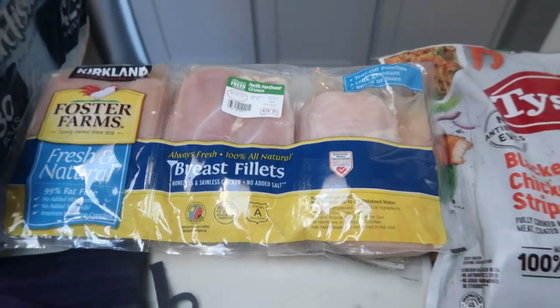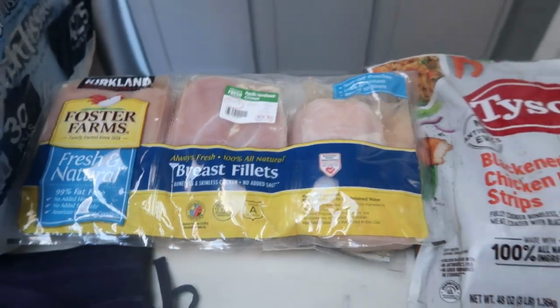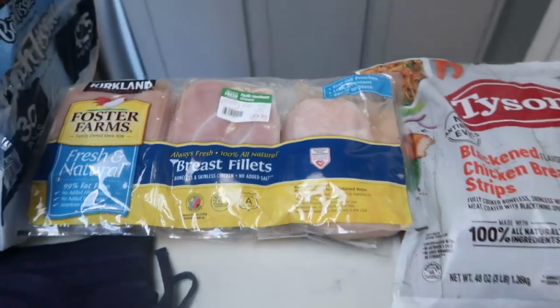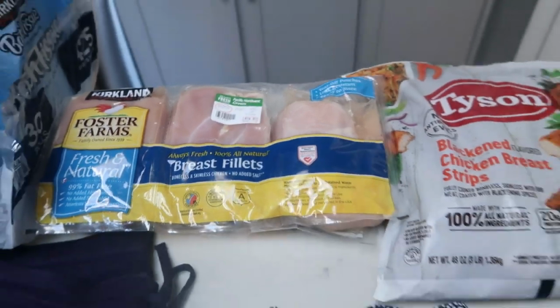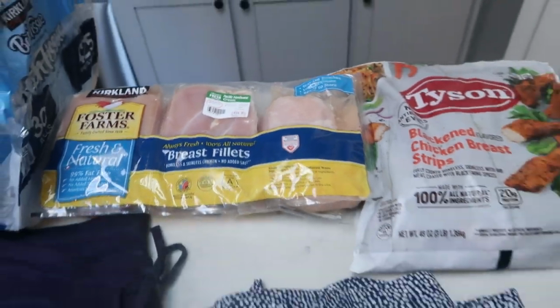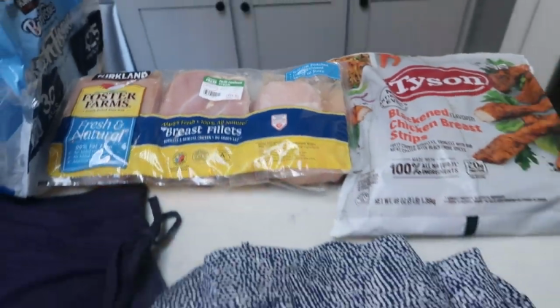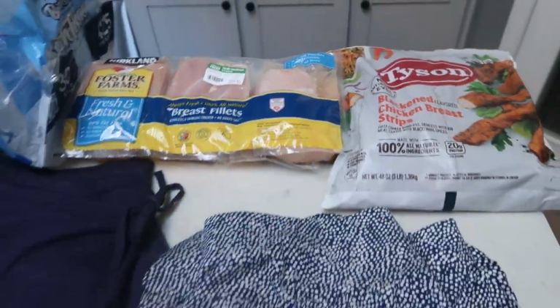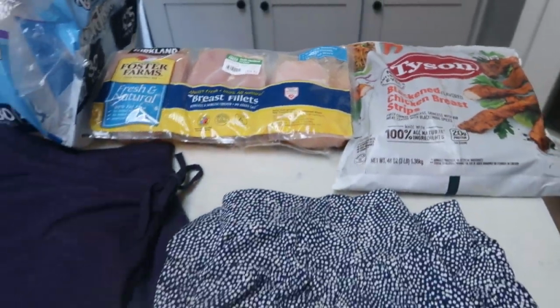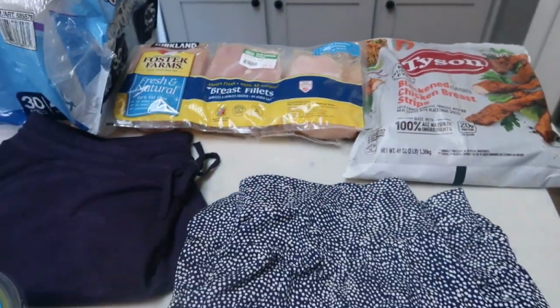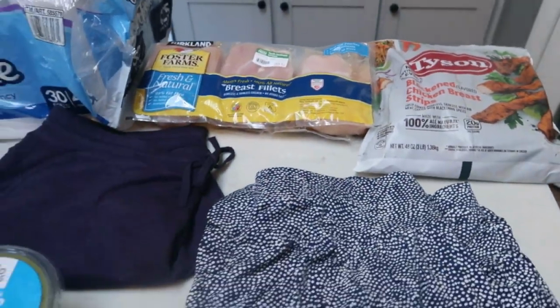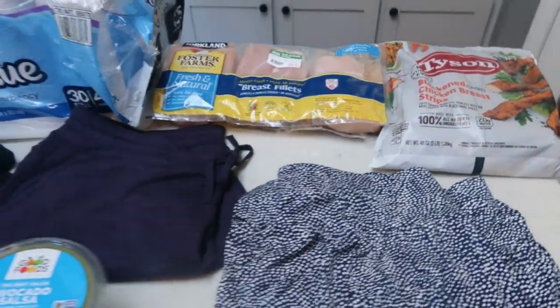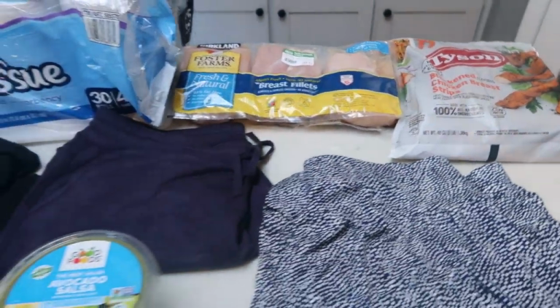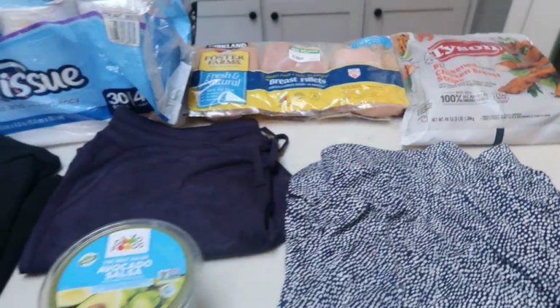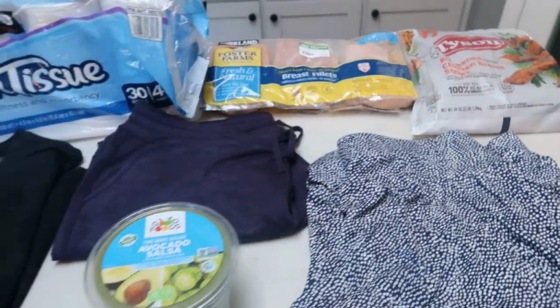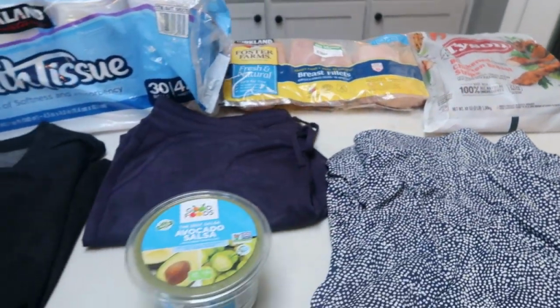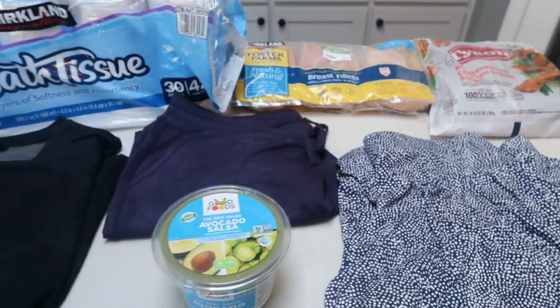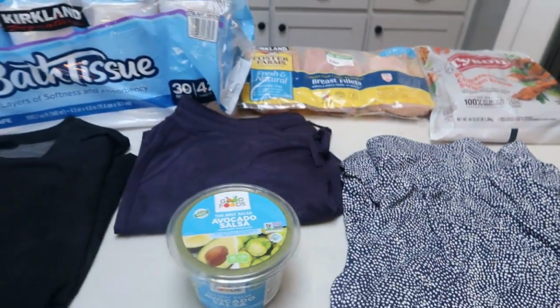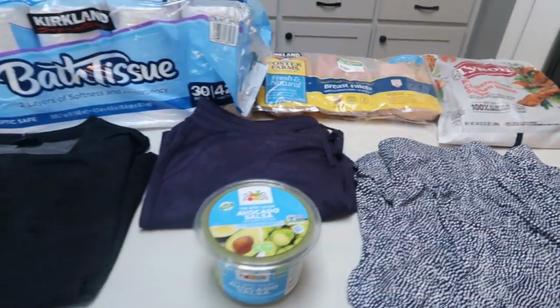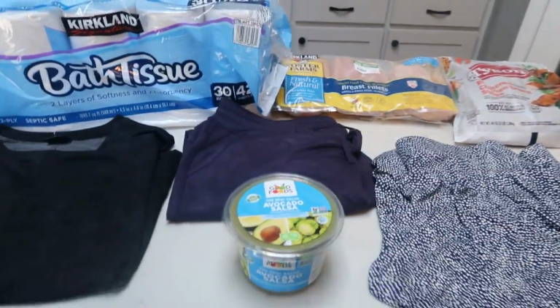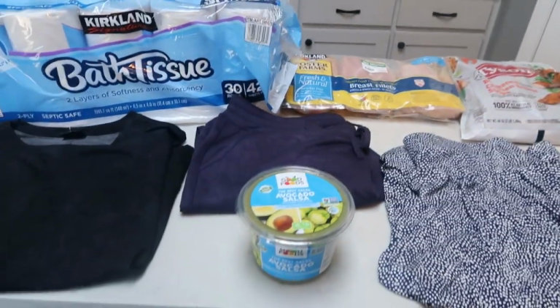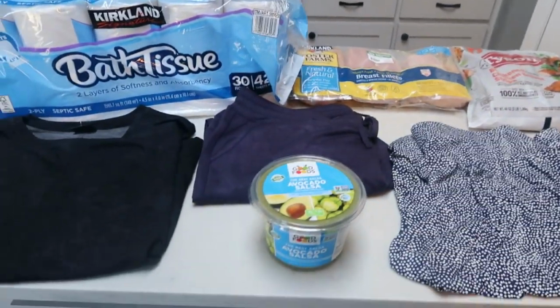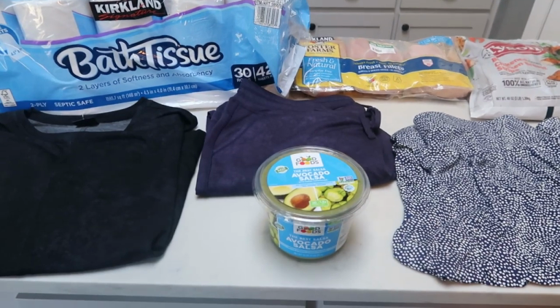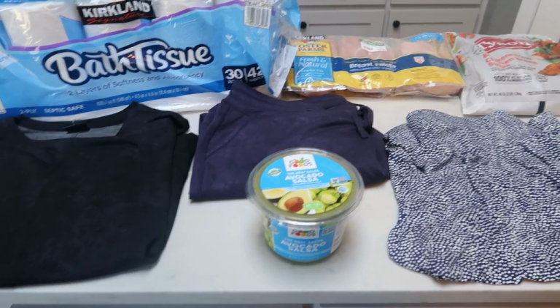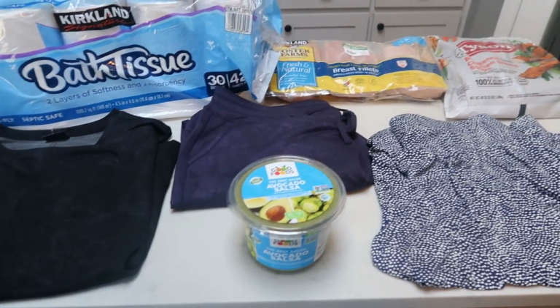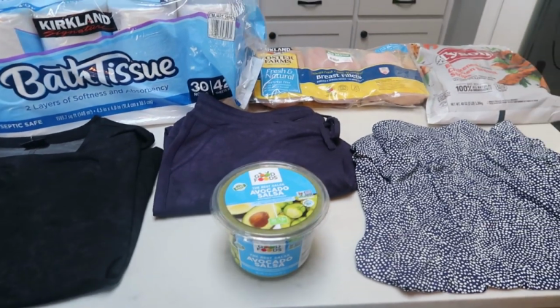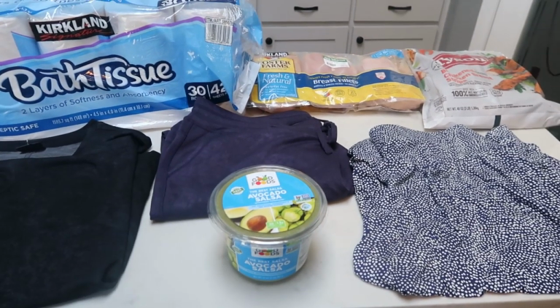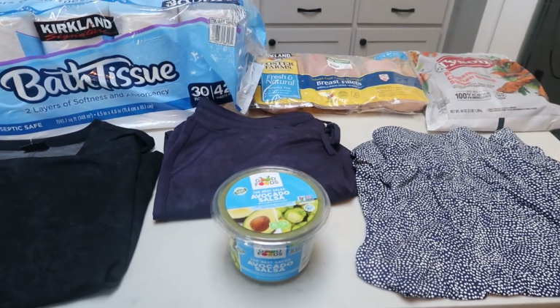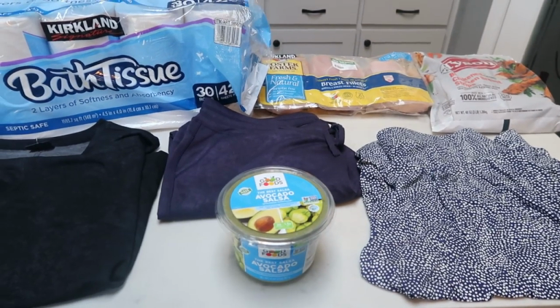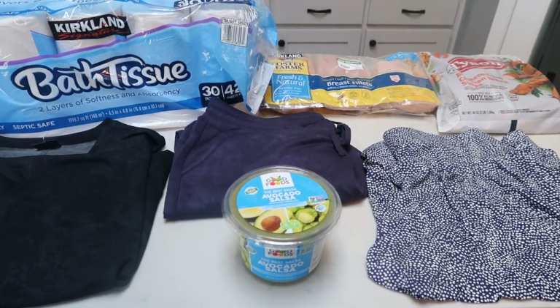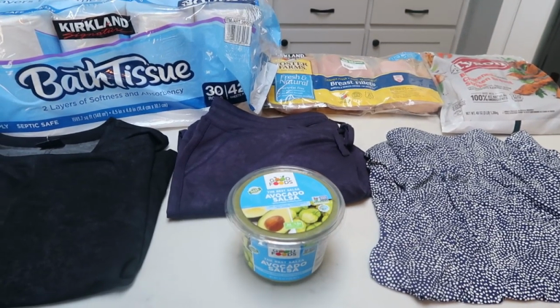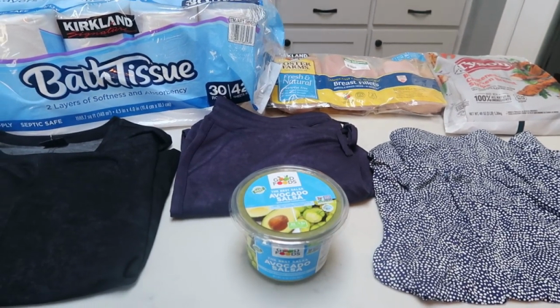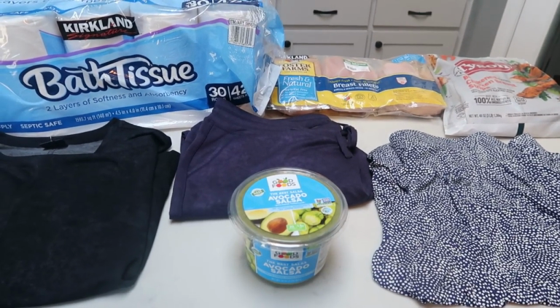I also picked up my husband a bottle of Irish Death Beer as a nice surprise. So that was everything I grabbed at Costco — my total was about $92.